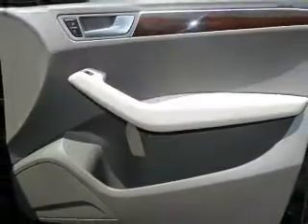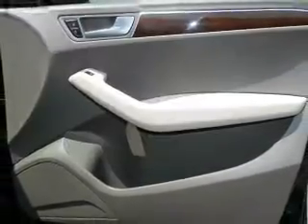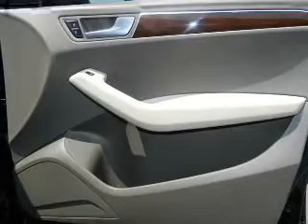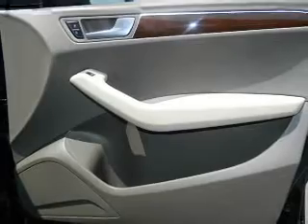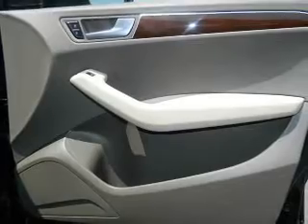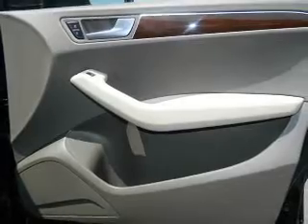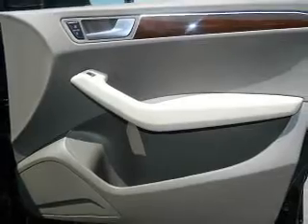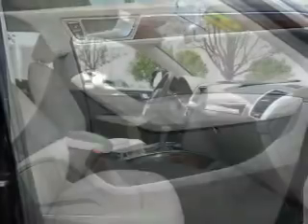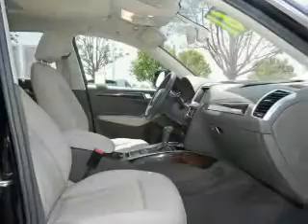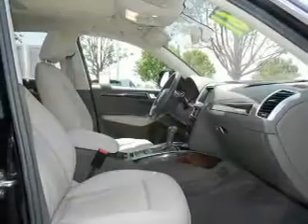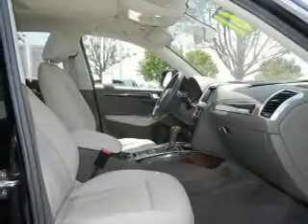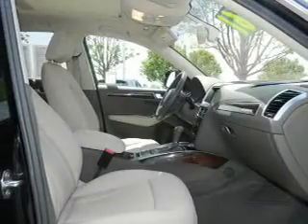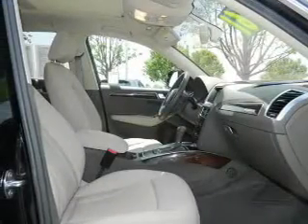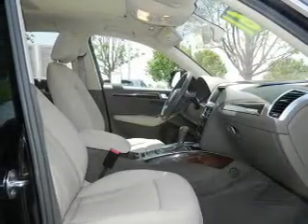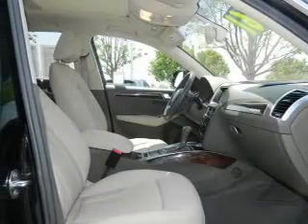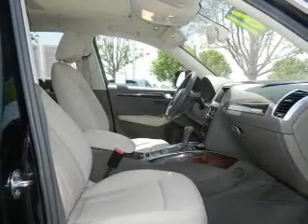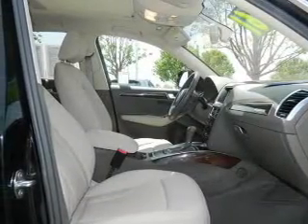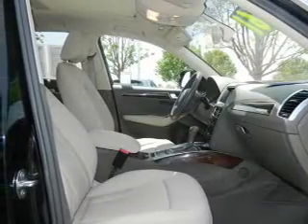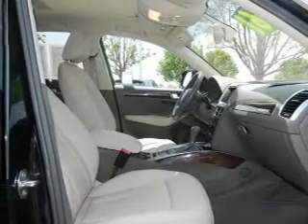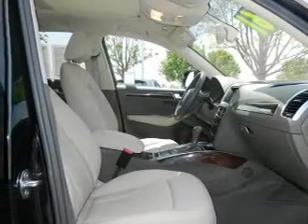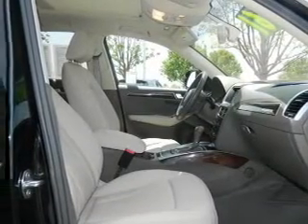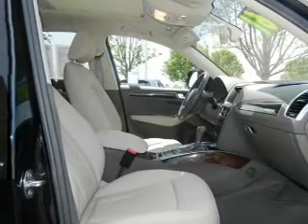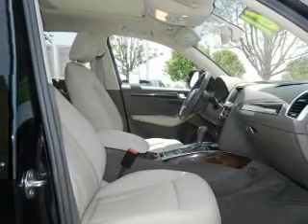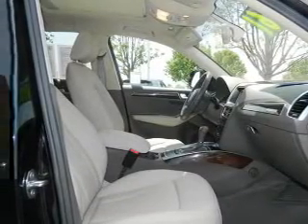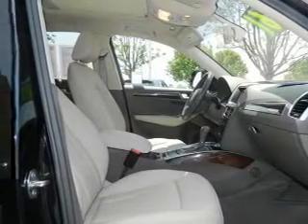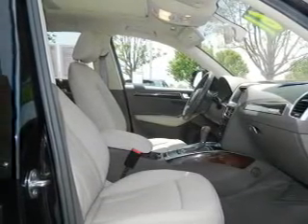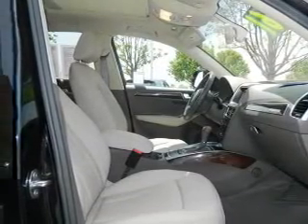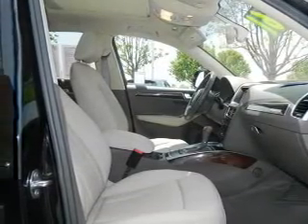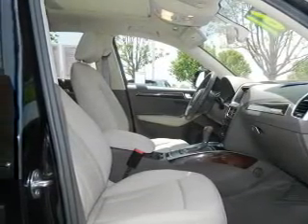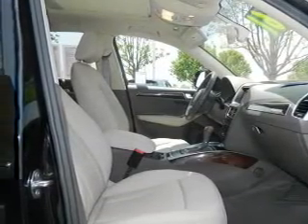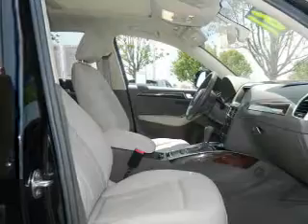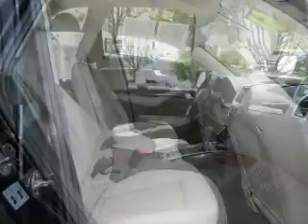Leather seats, power door locks, power windows, cruise control, power steering, and adjustable tilt steering wheel.